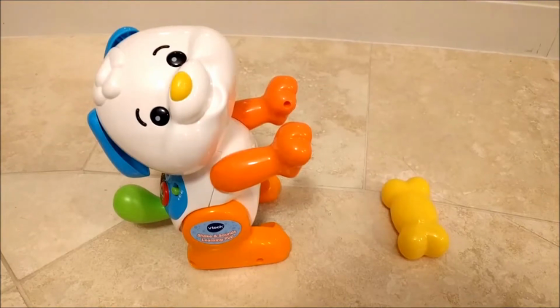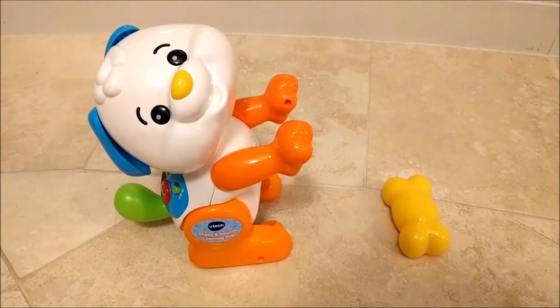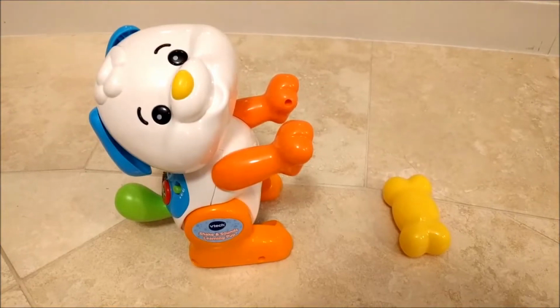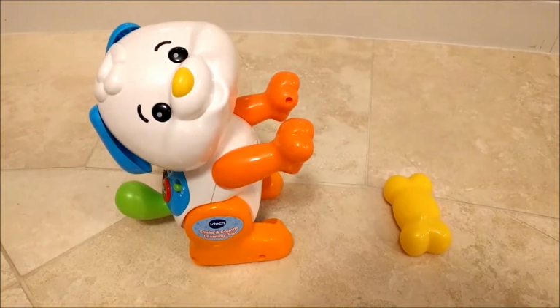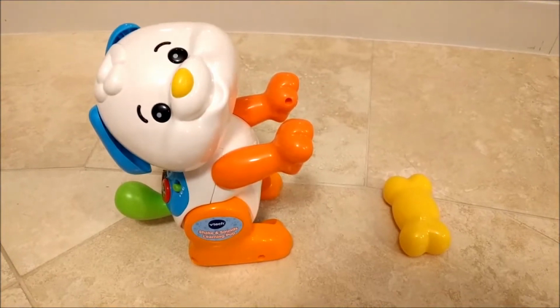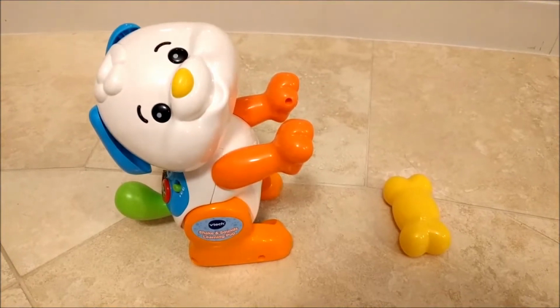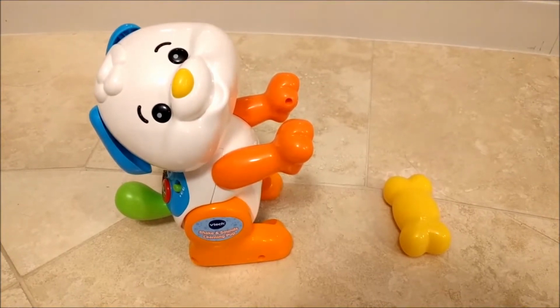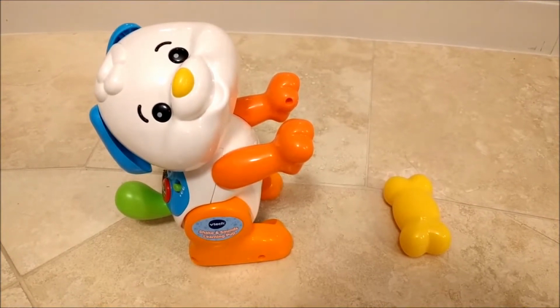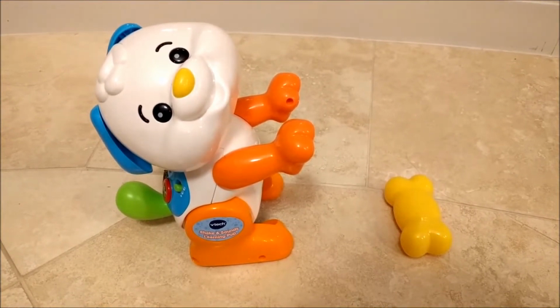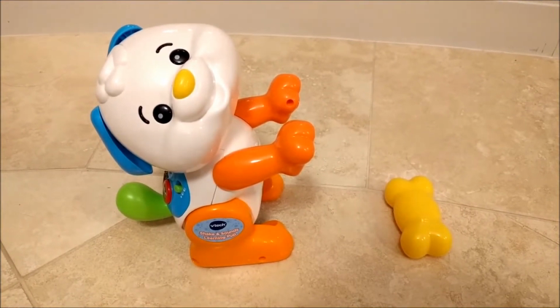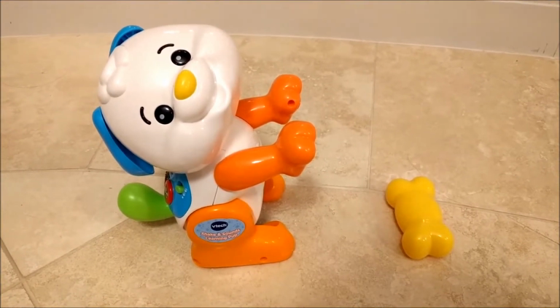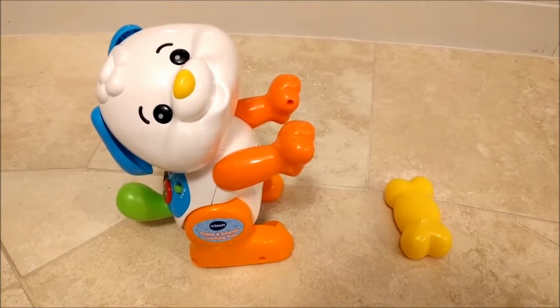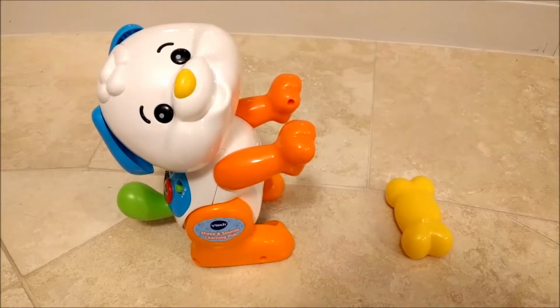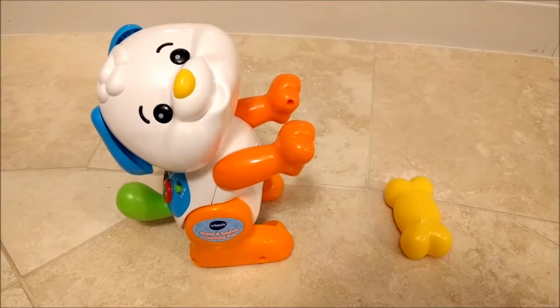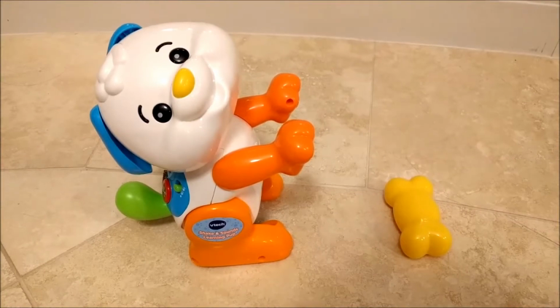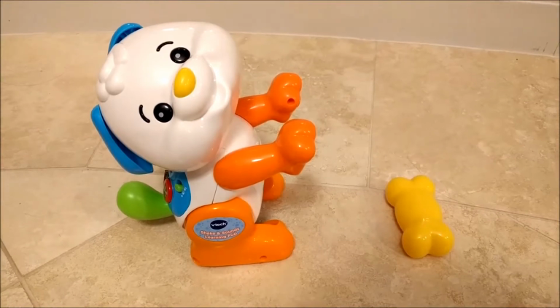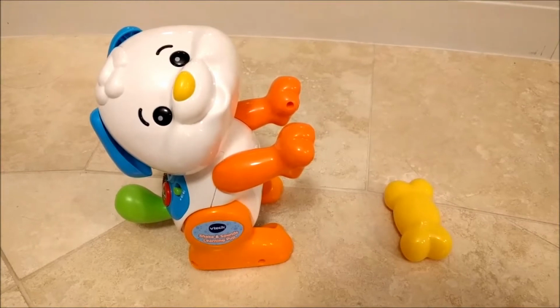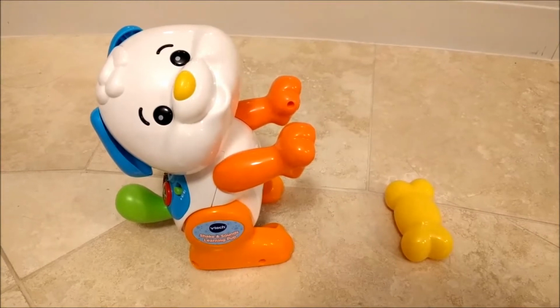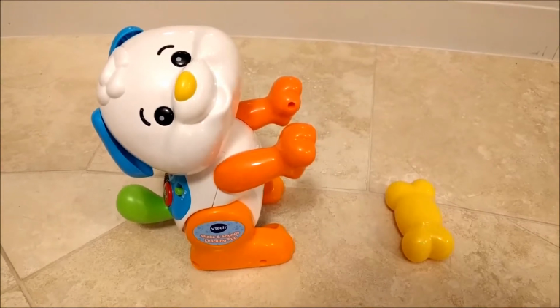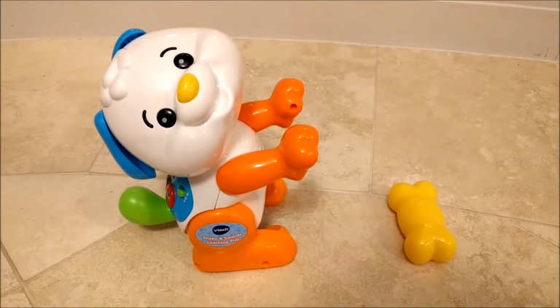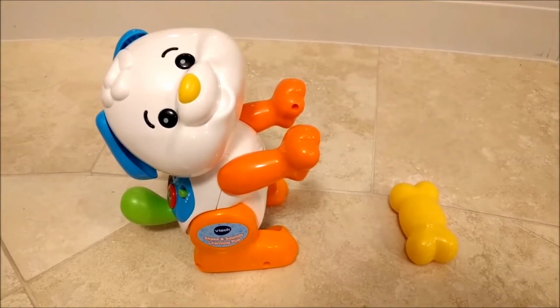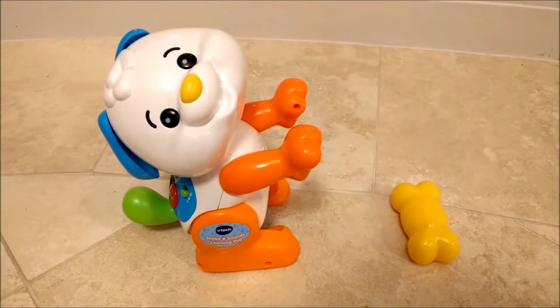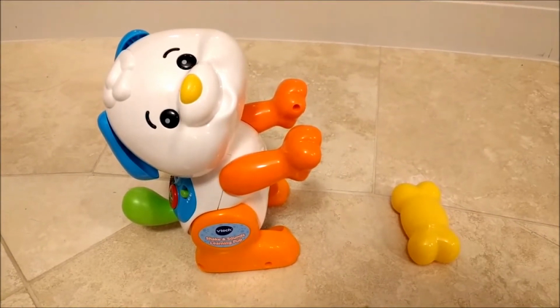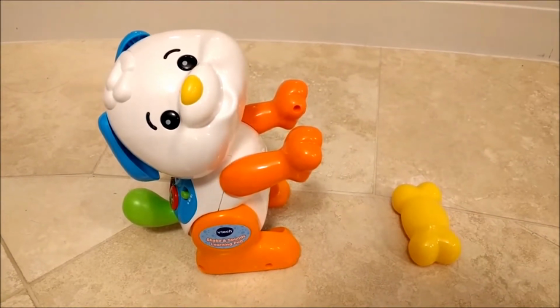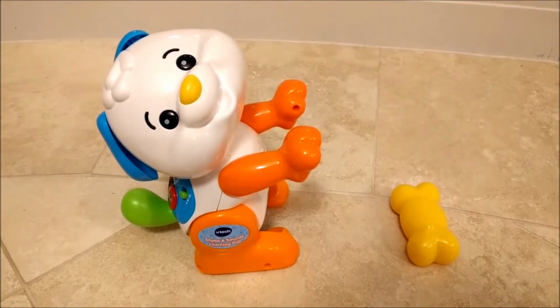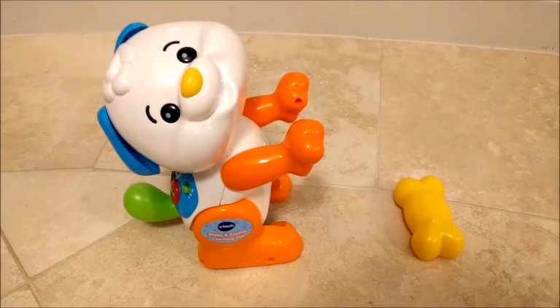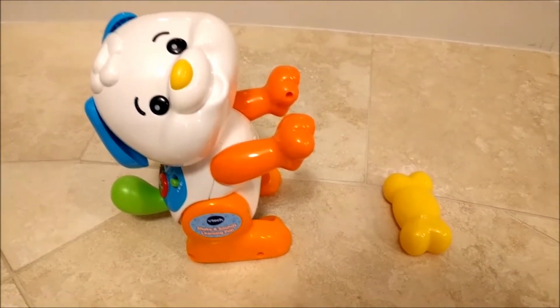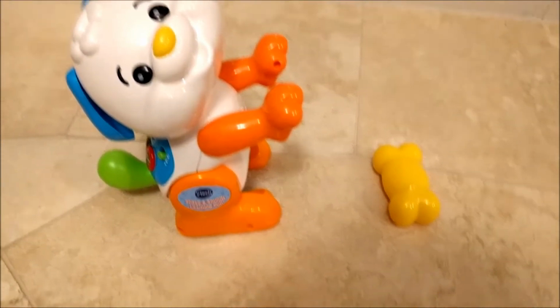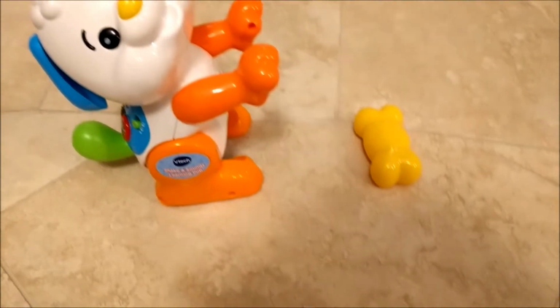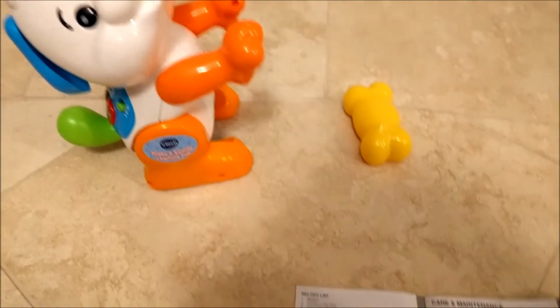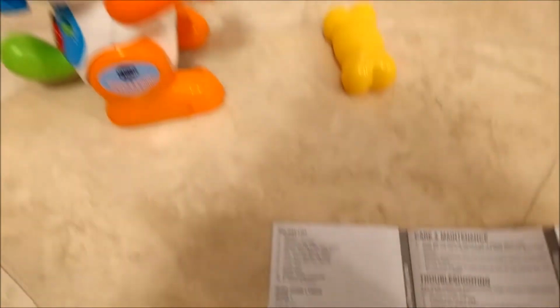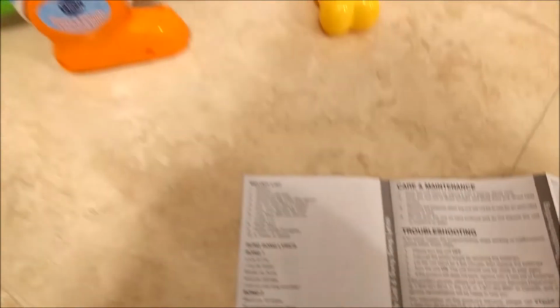This is what the Learning Pup looks like outside of its packaging. And here's a list of some of the songs it plays and some of the lyrics it sings.